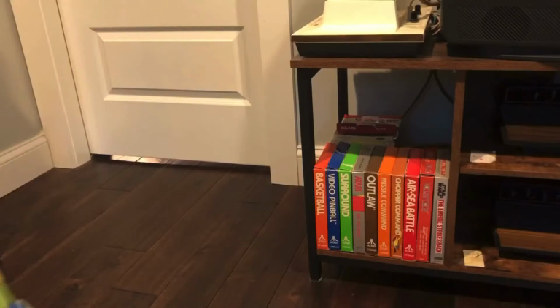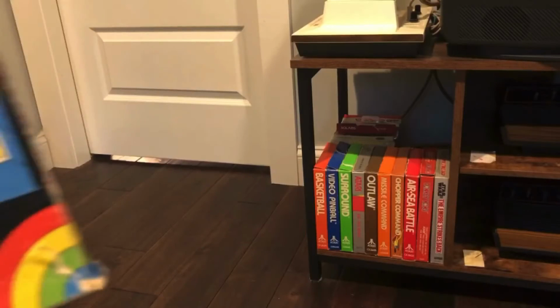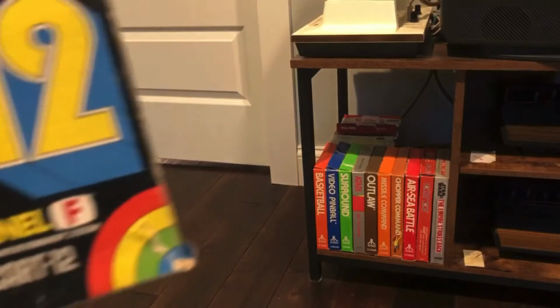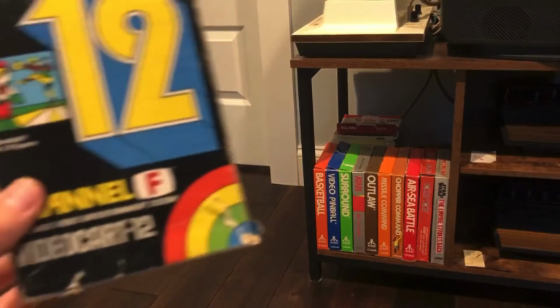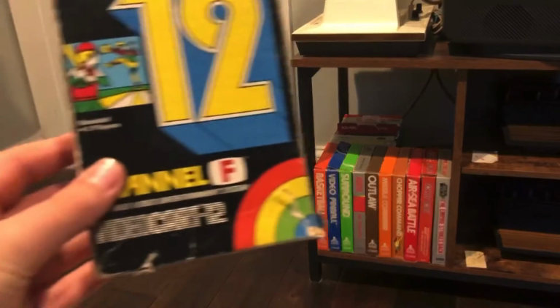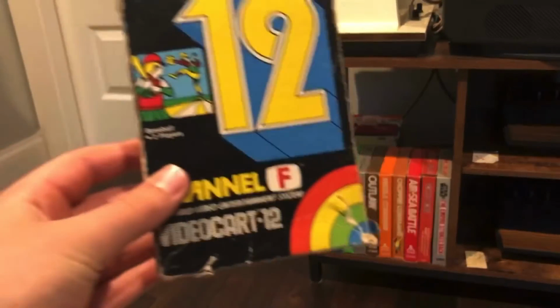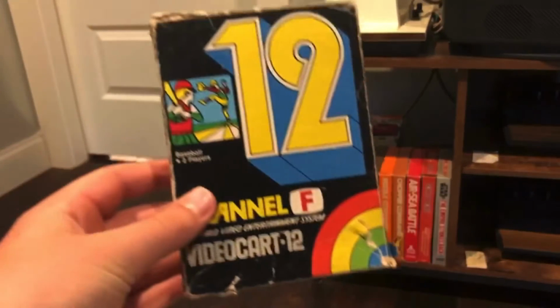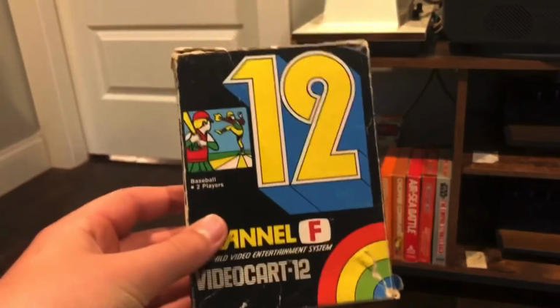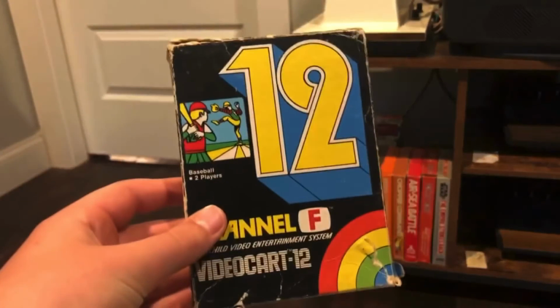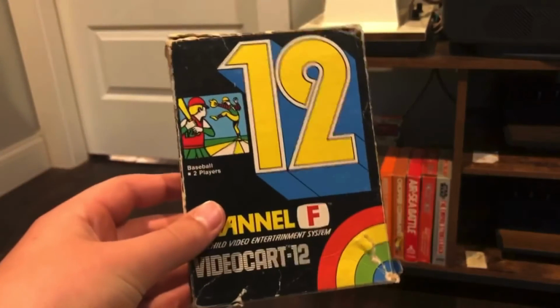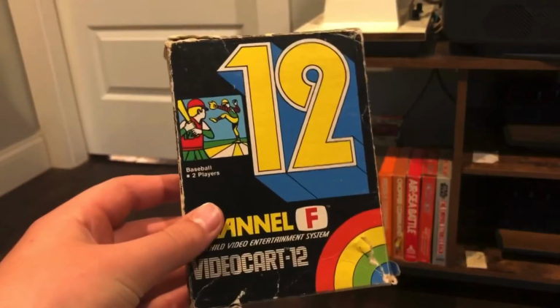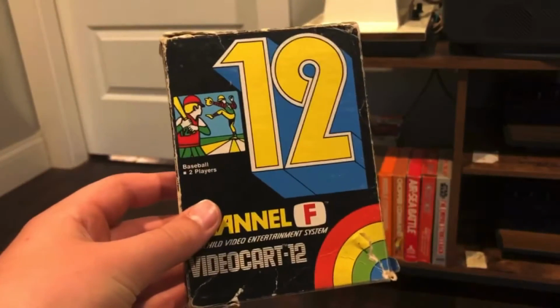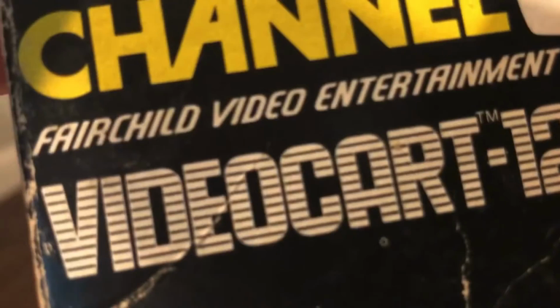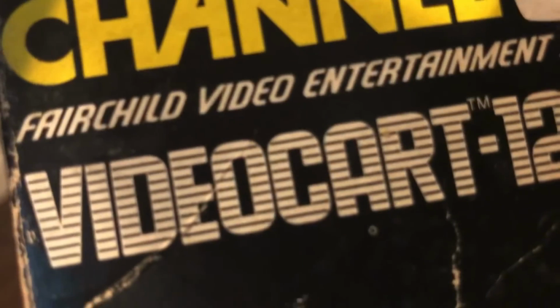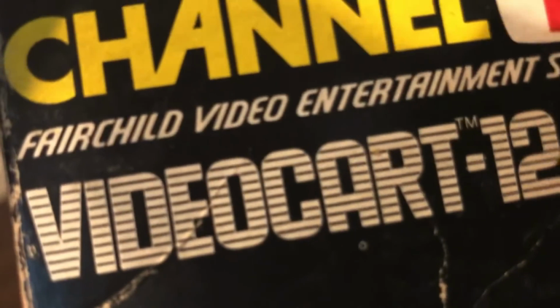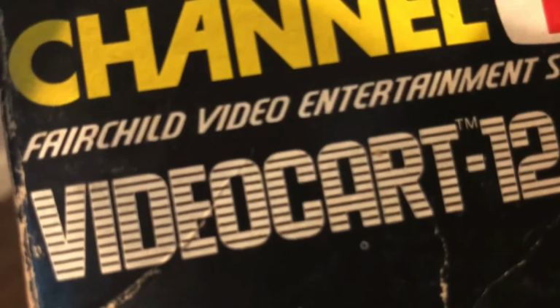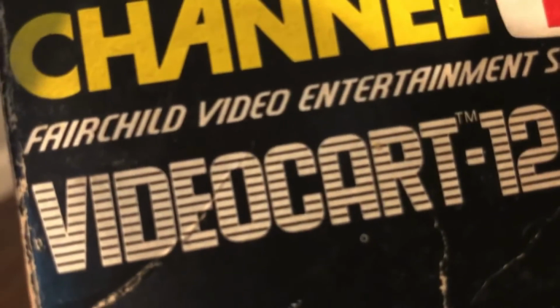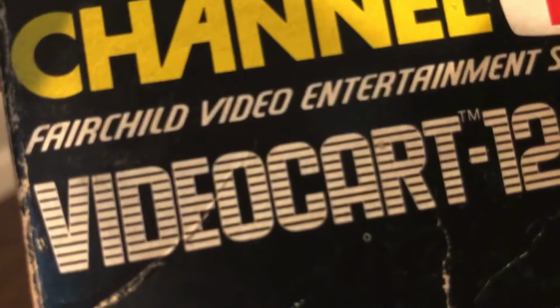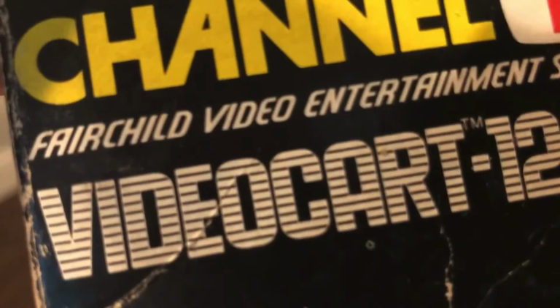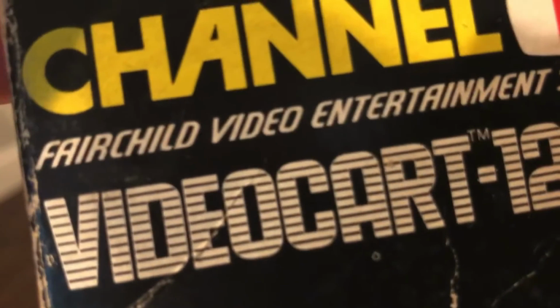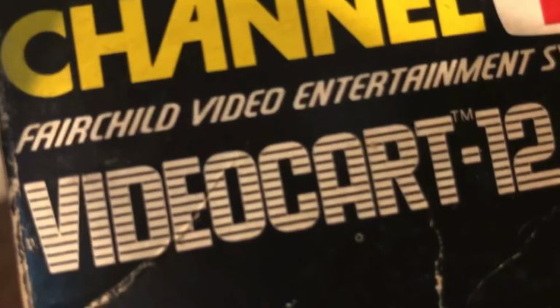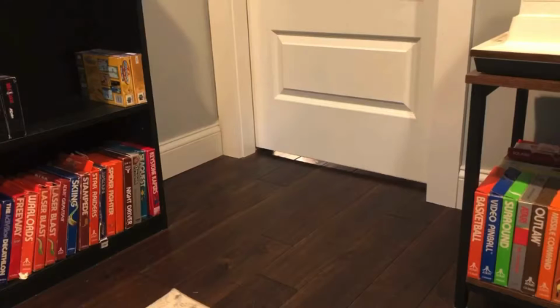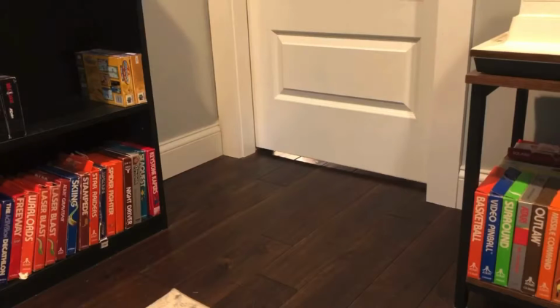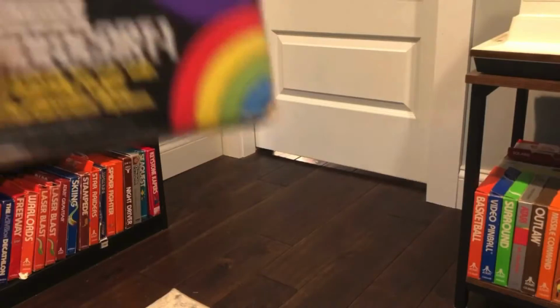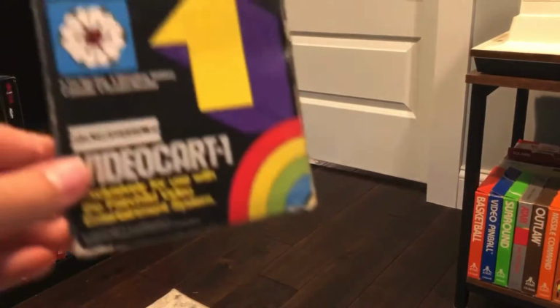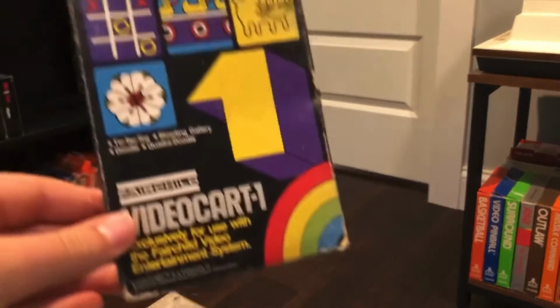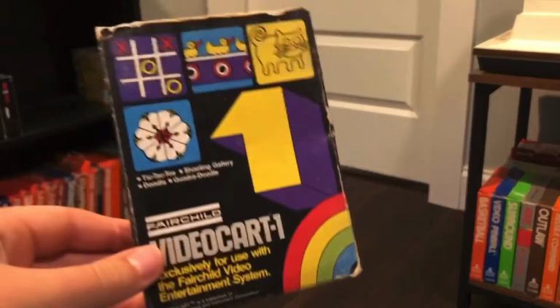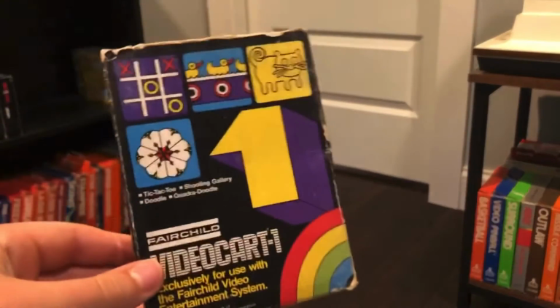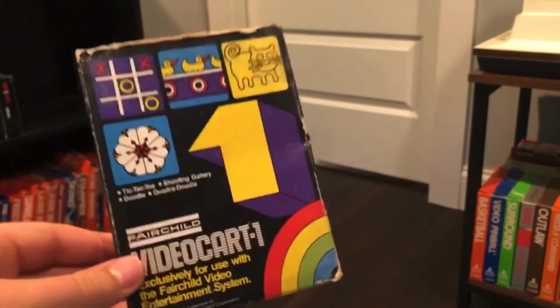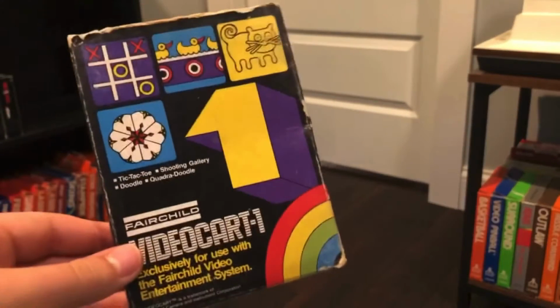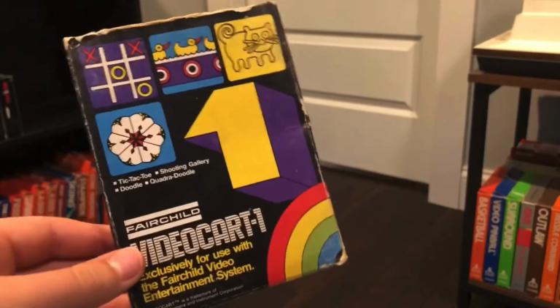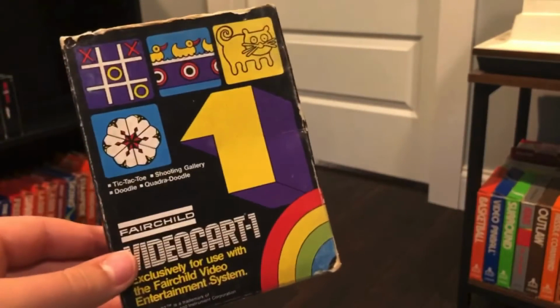The Fairchild Channel F is the first console to use cartridges known as Videocarts, and where better place to start than Videocart 1.